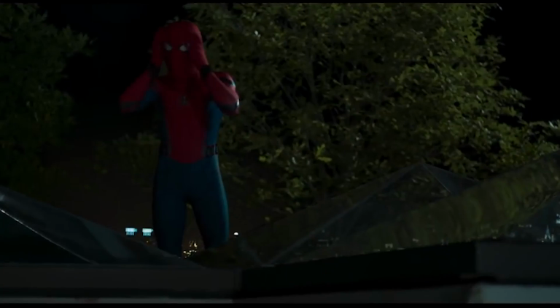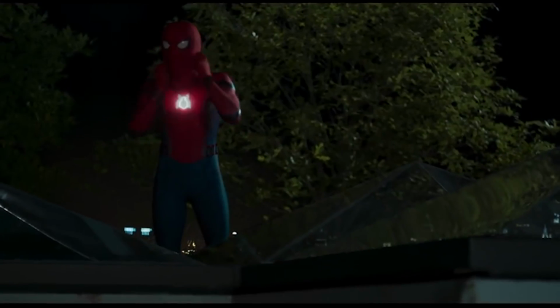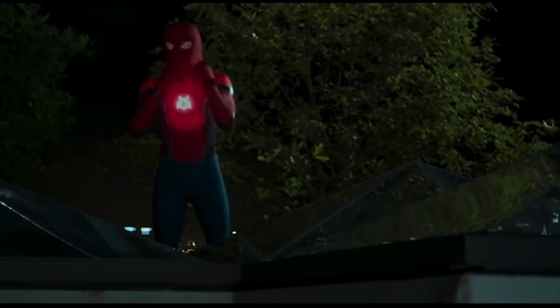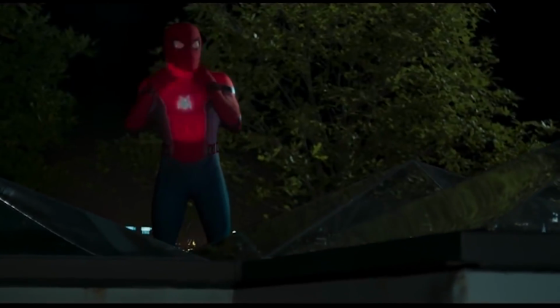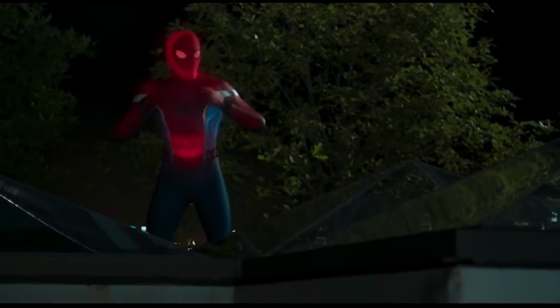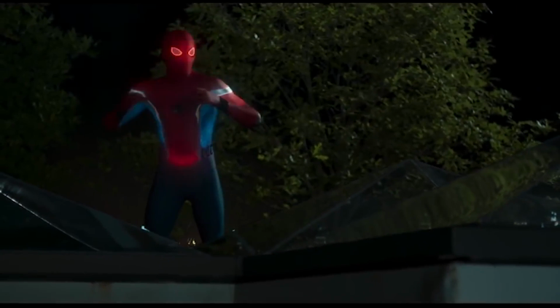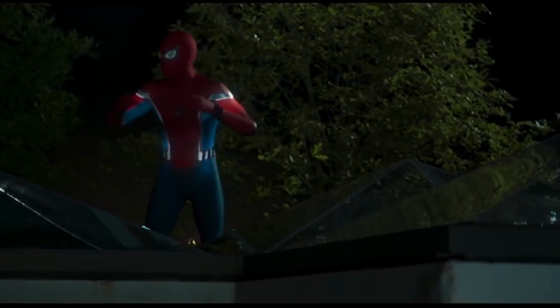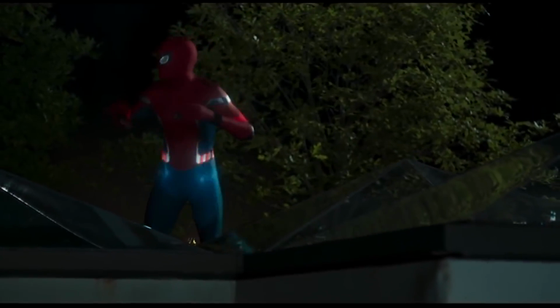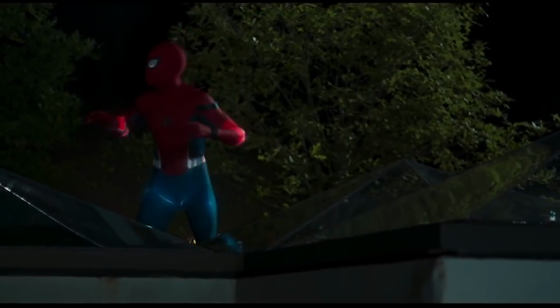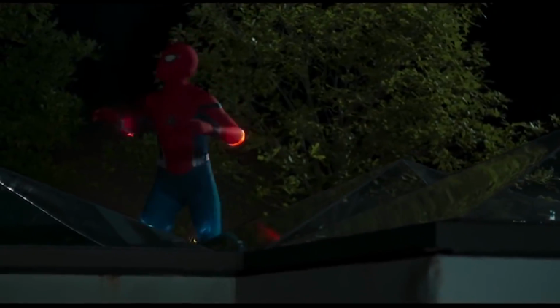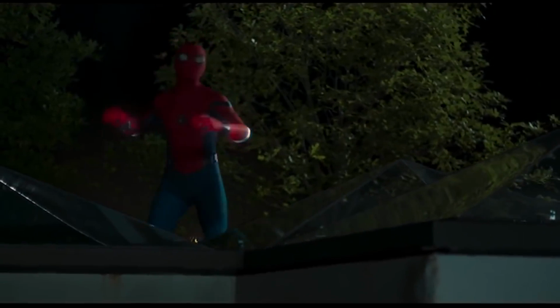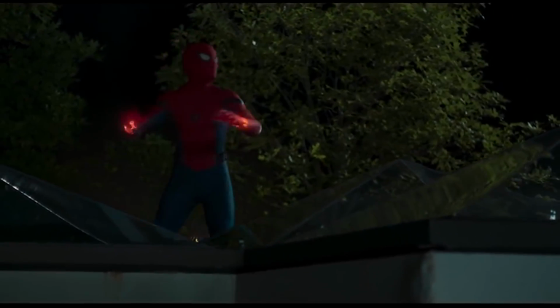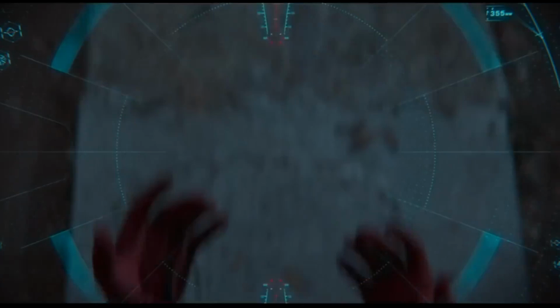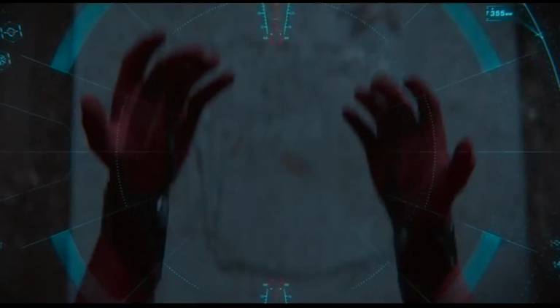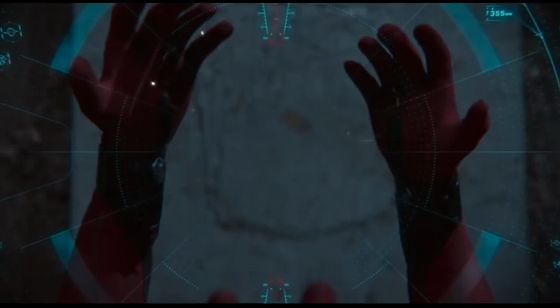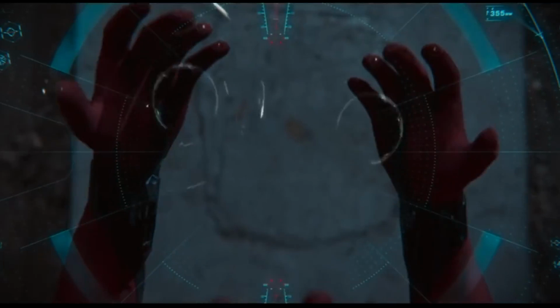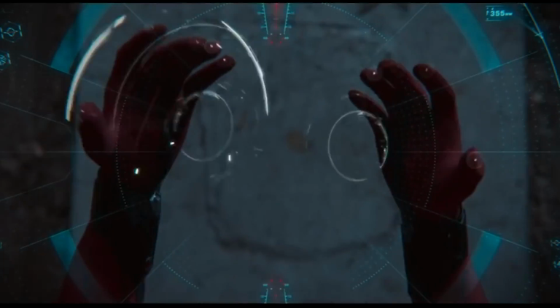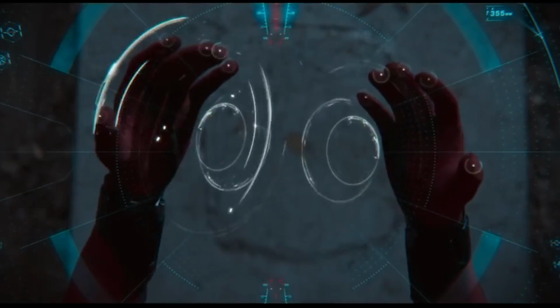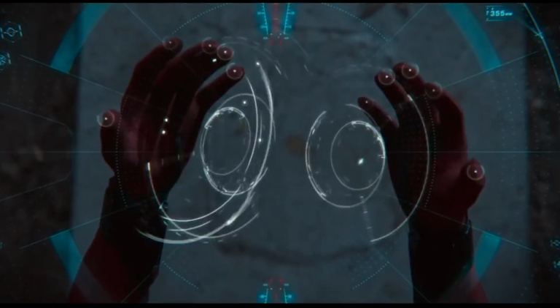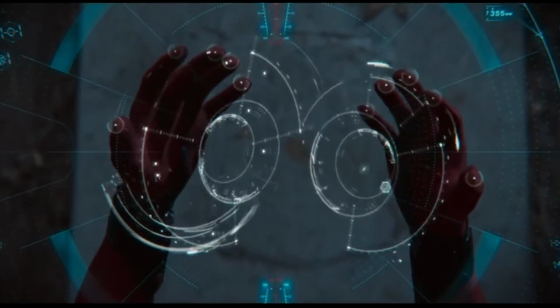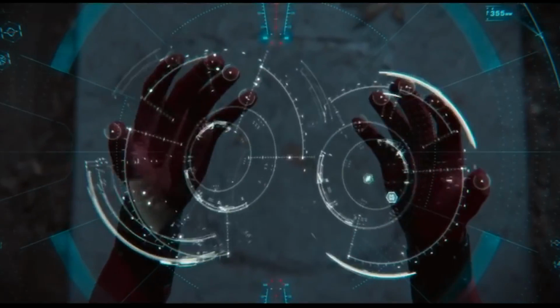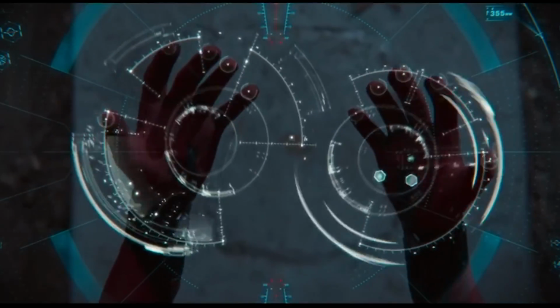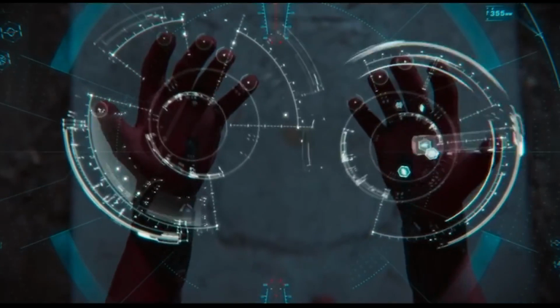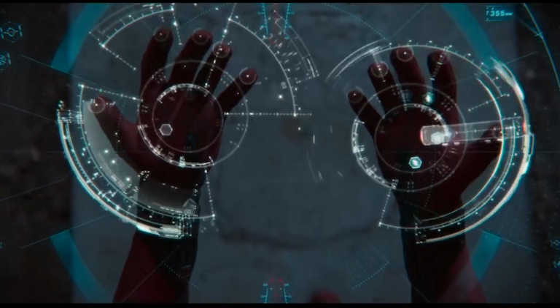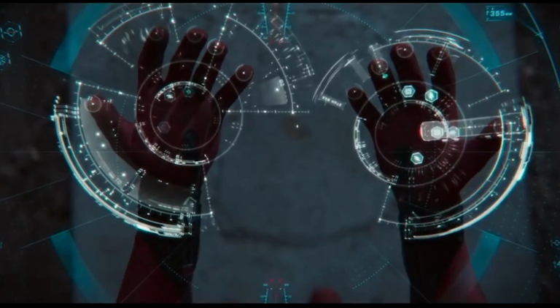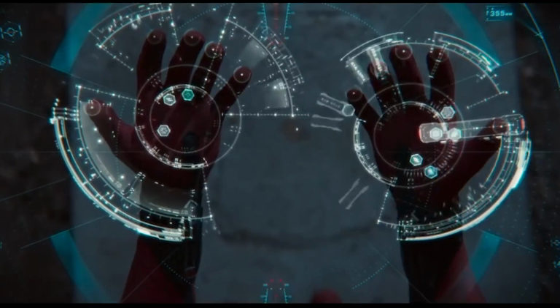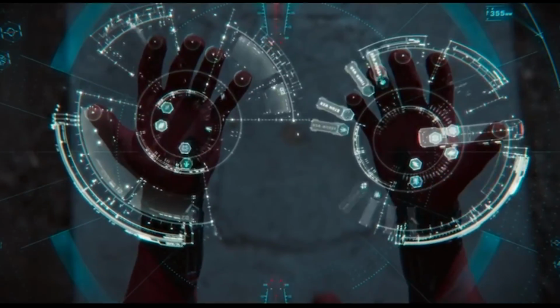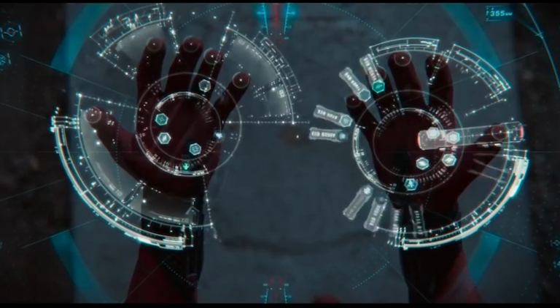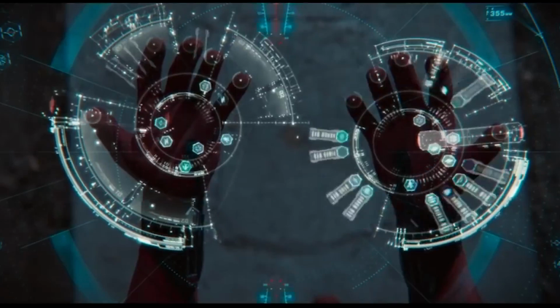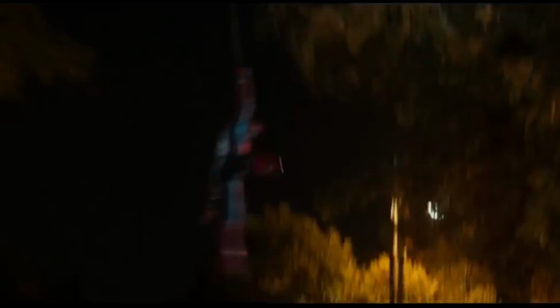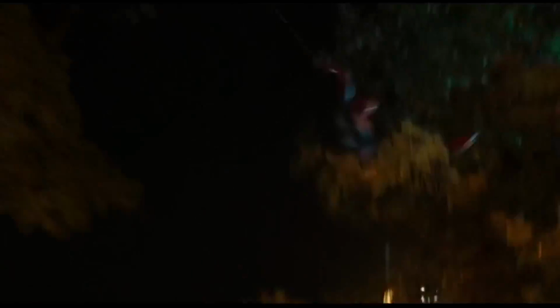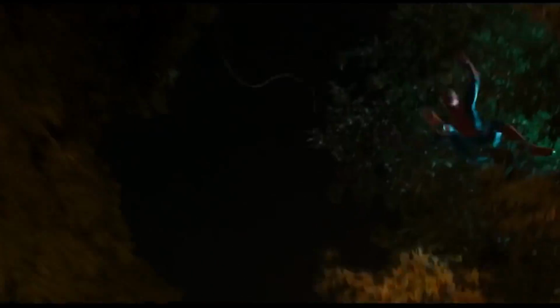Good evening, Peter. You have 576 possible web shooter combinations. That is awesome.